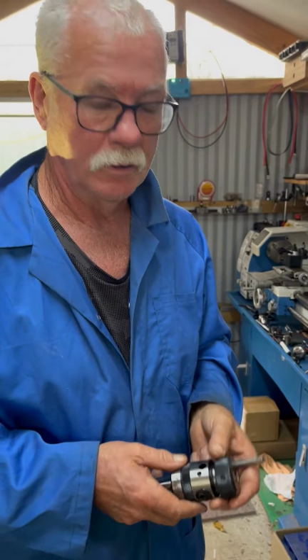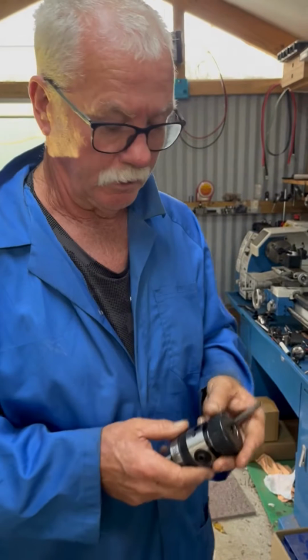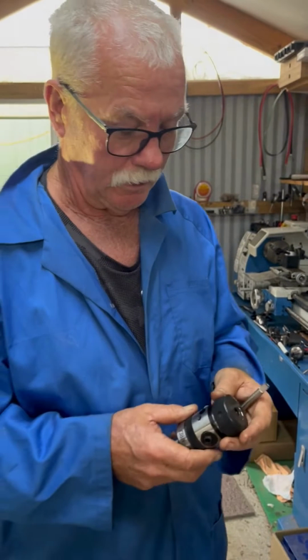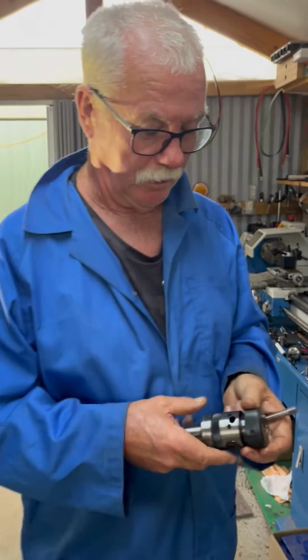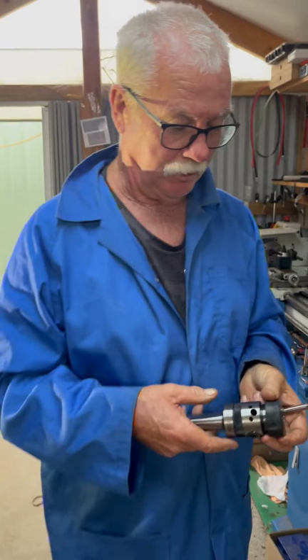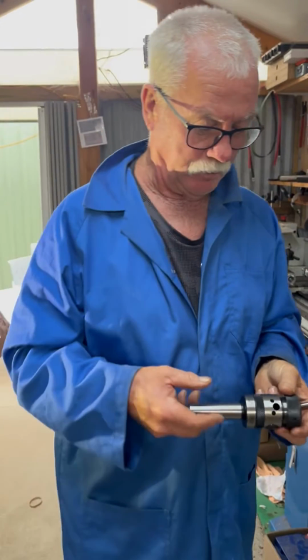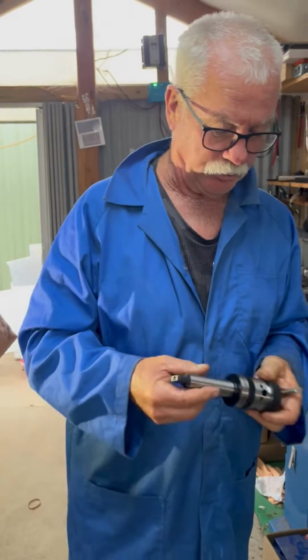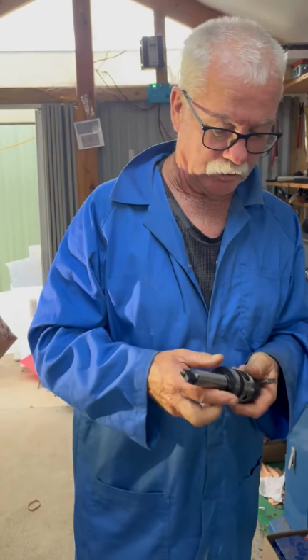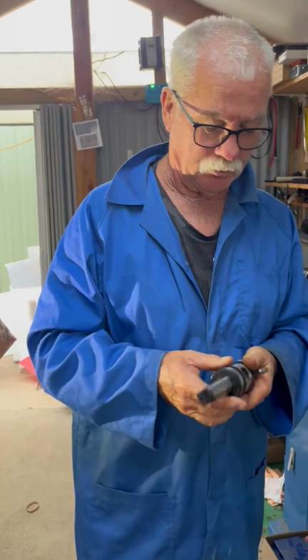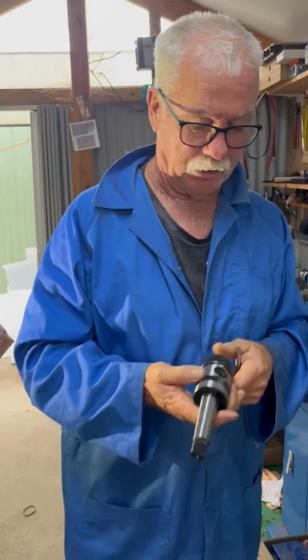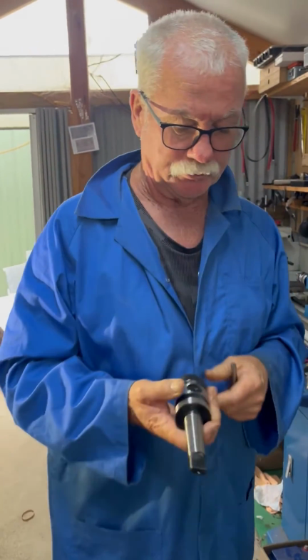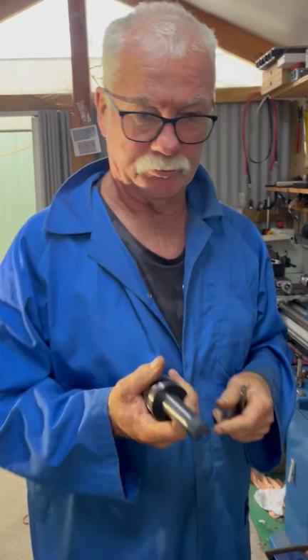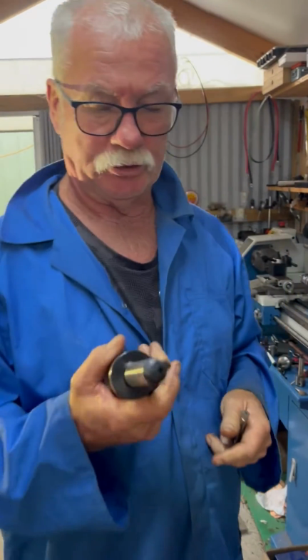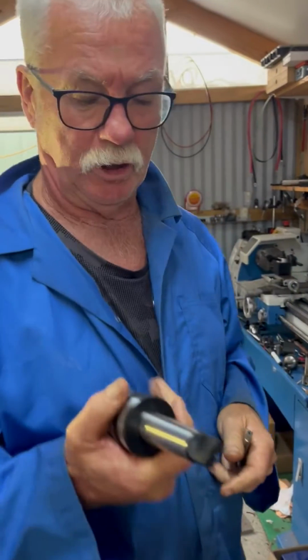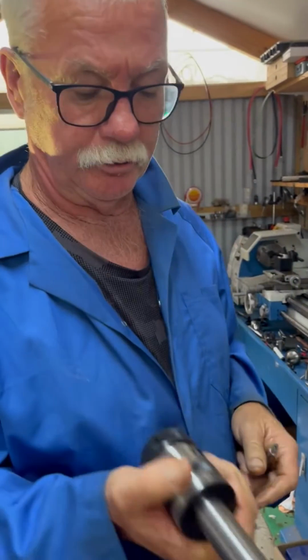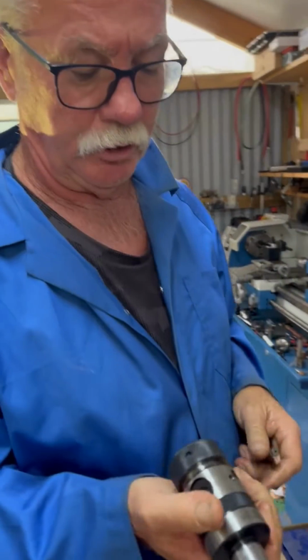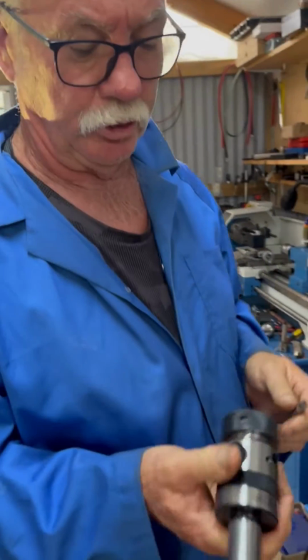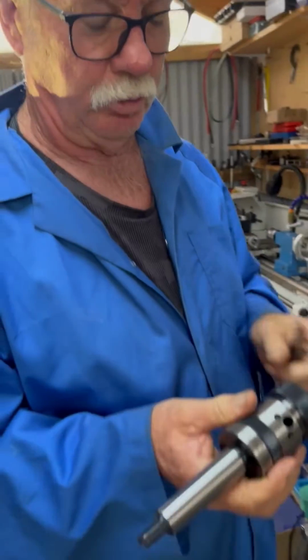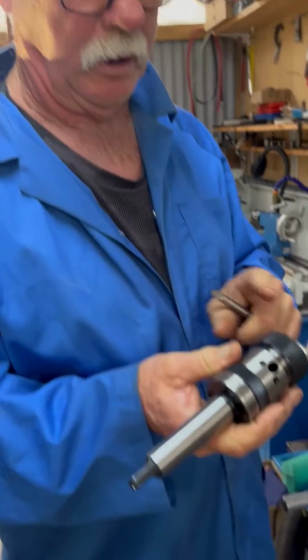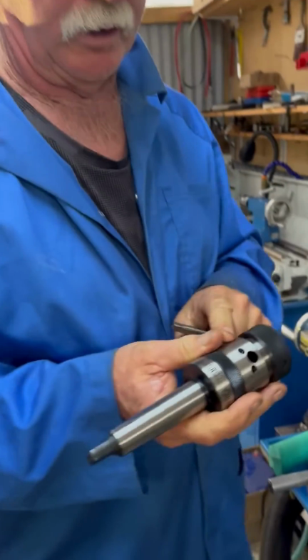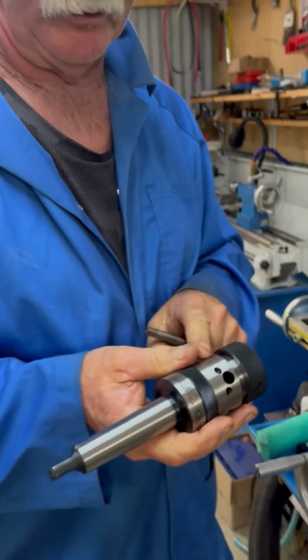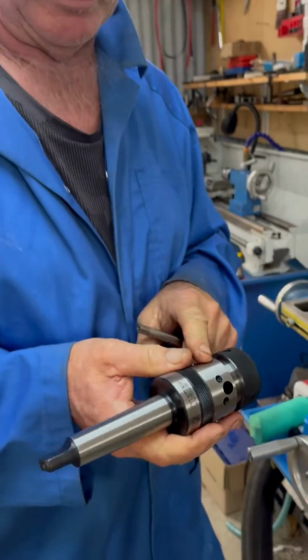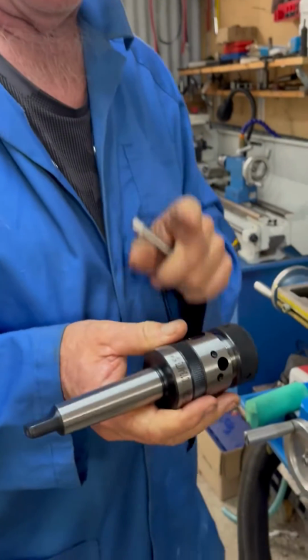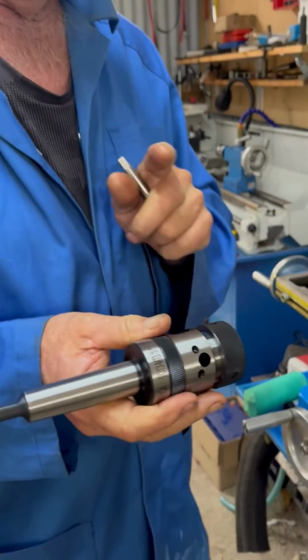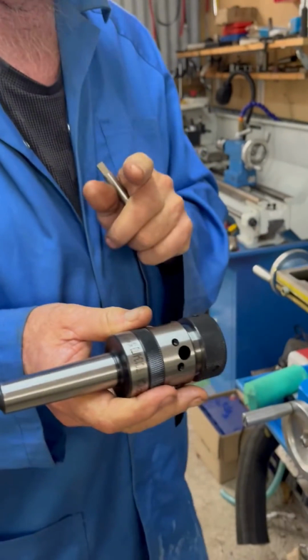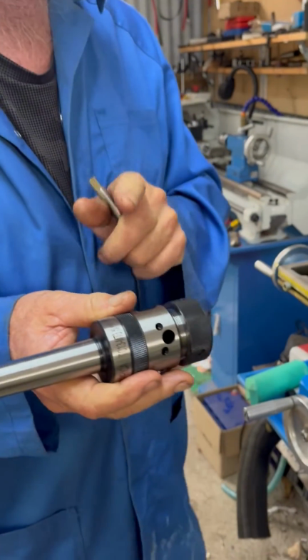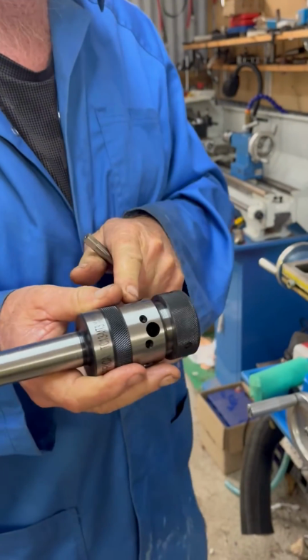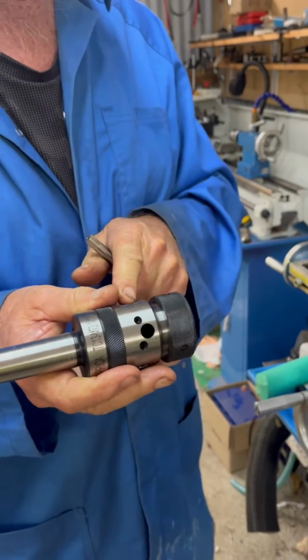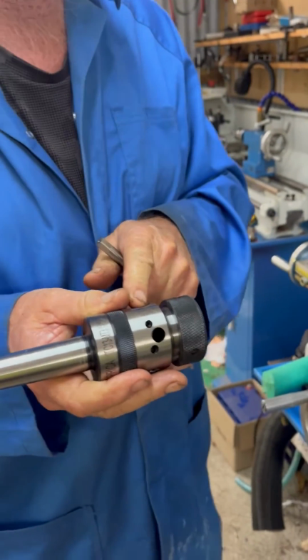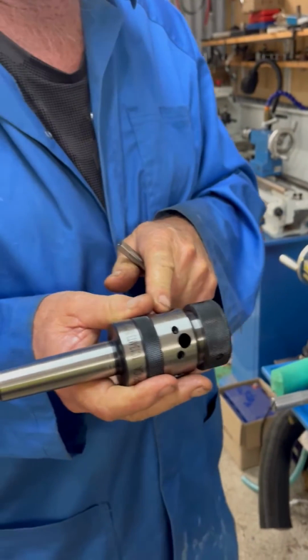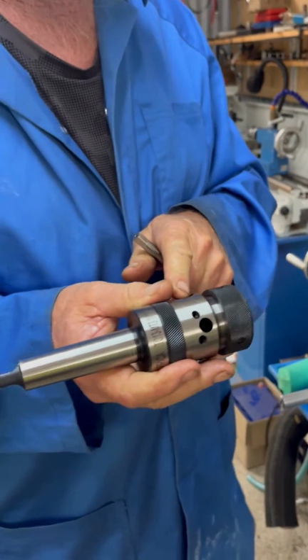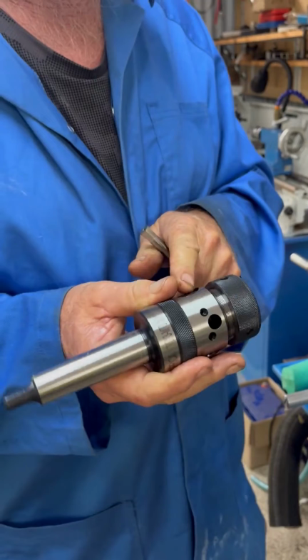G'day, Len here from LPR Toolmakers. I'm just going to show you how to set up a manual tapping head.